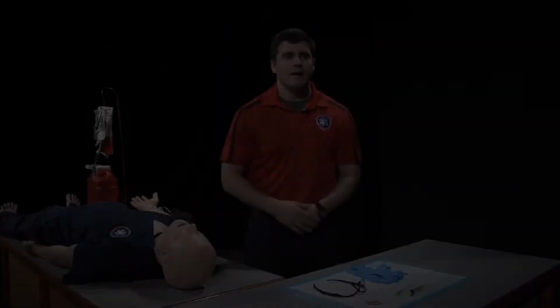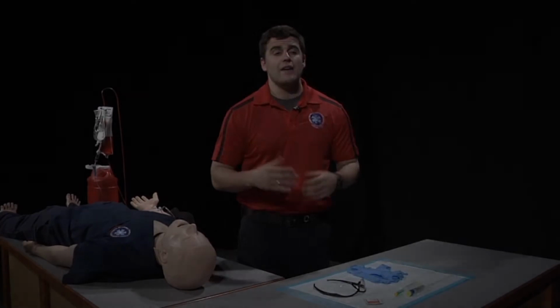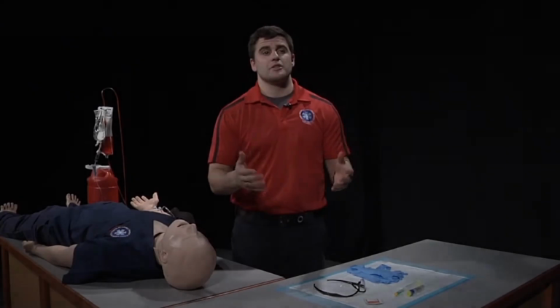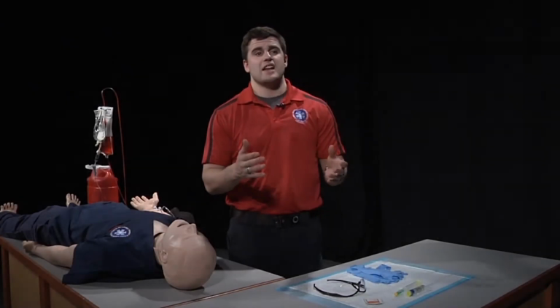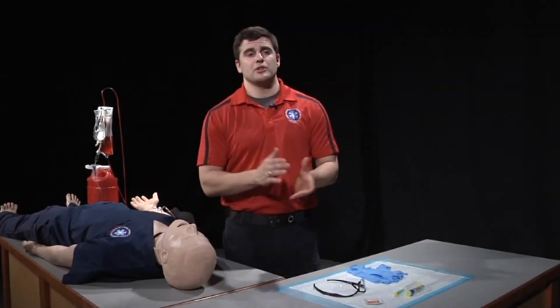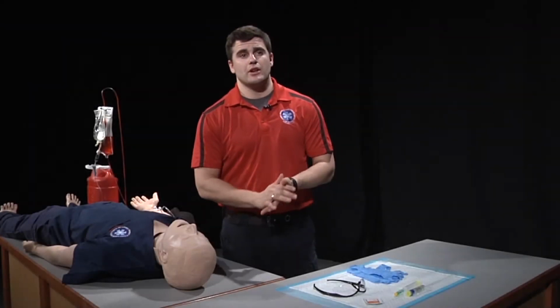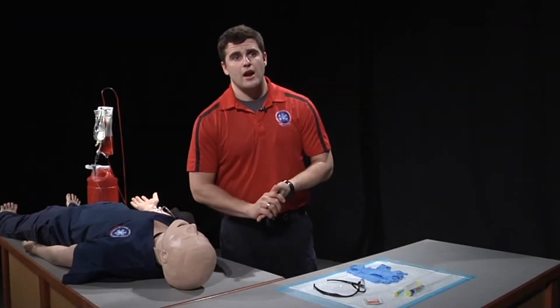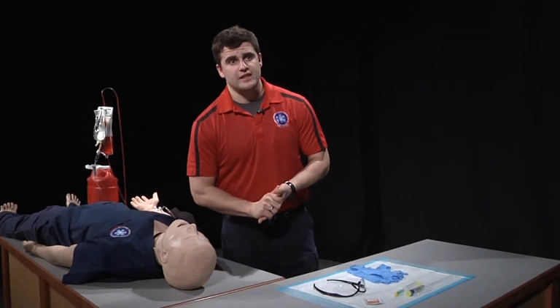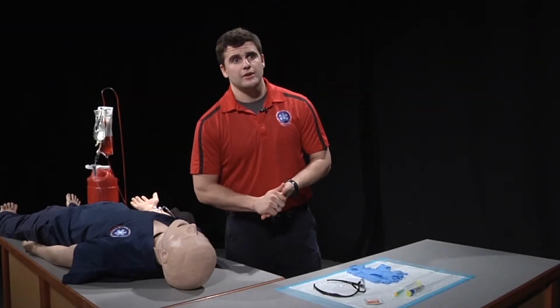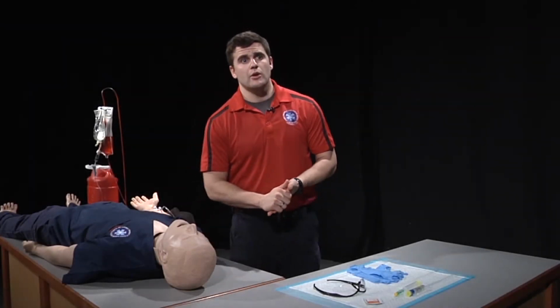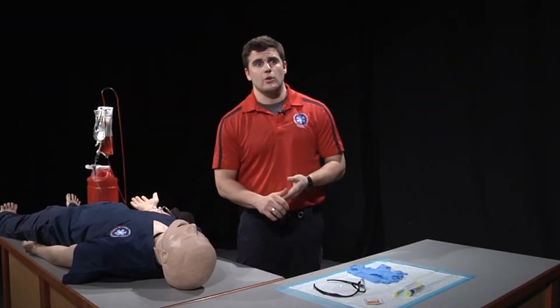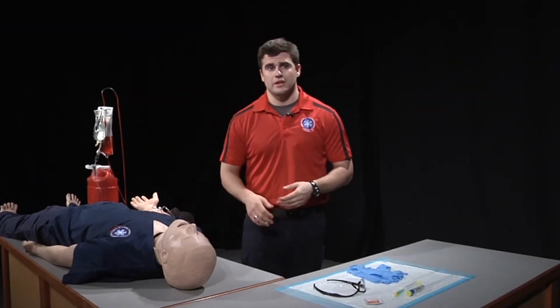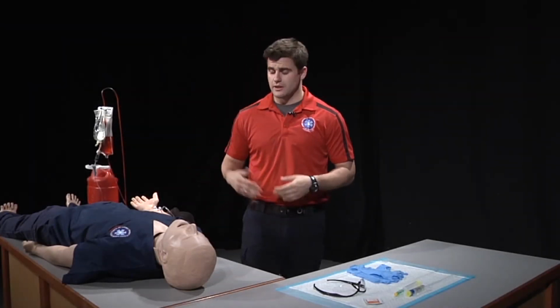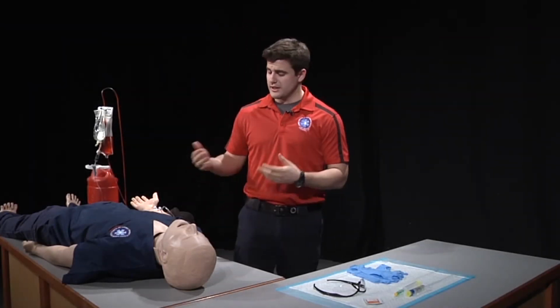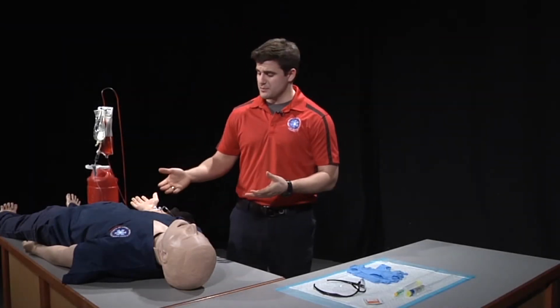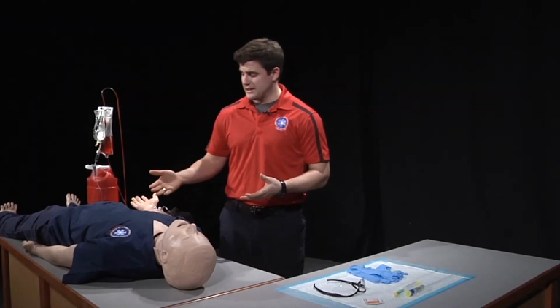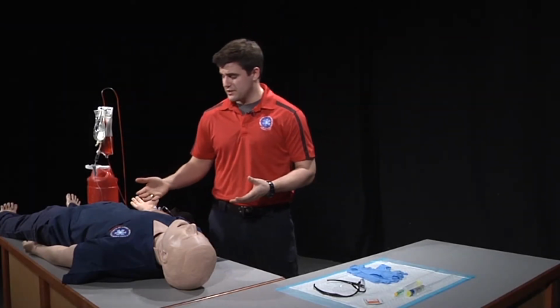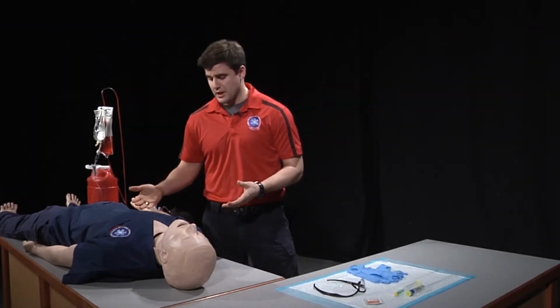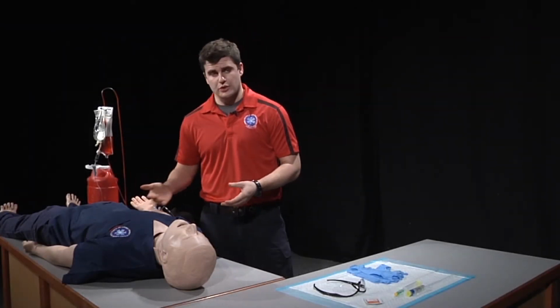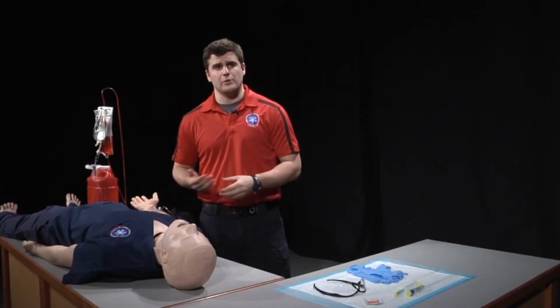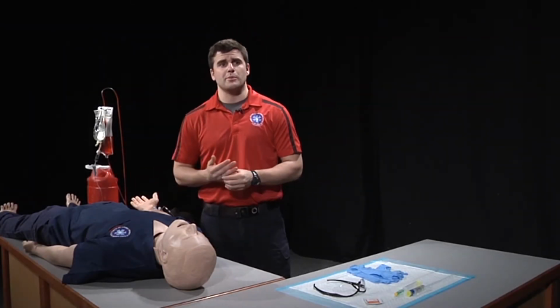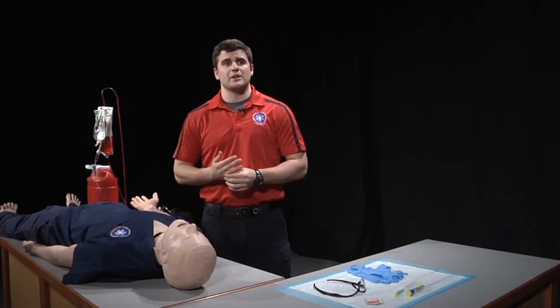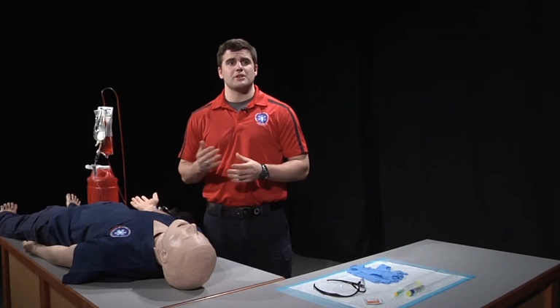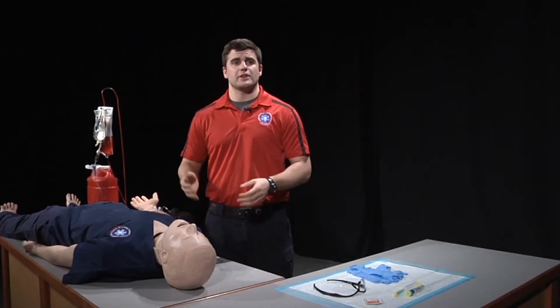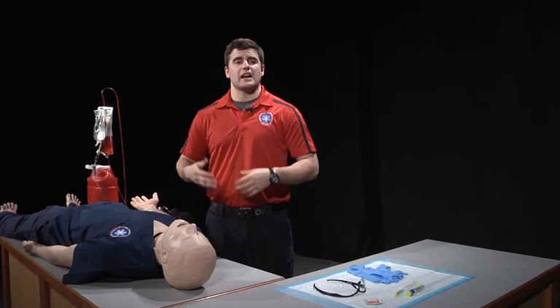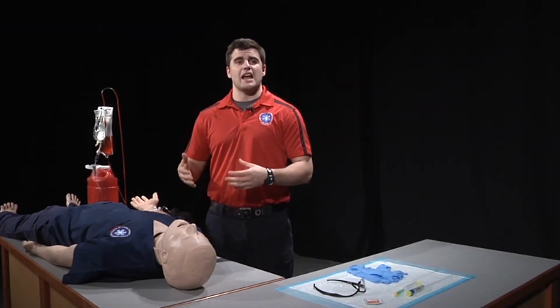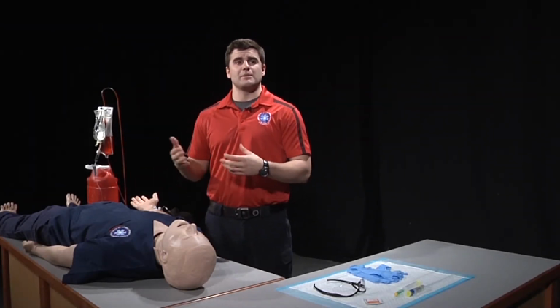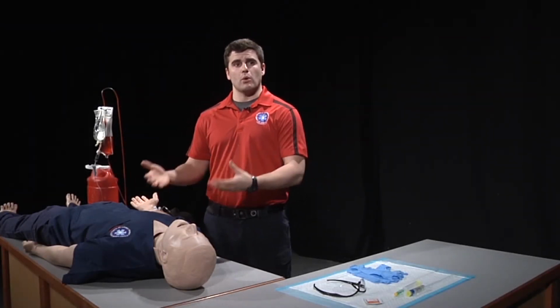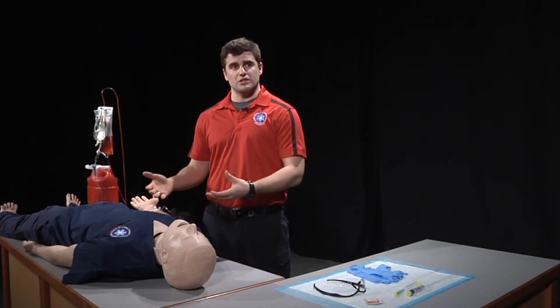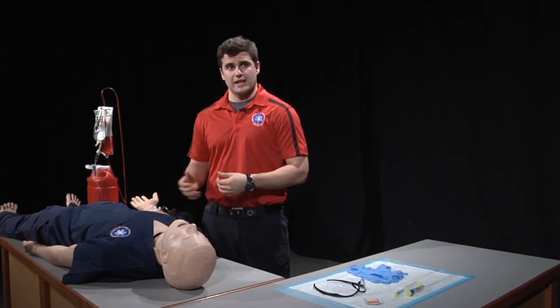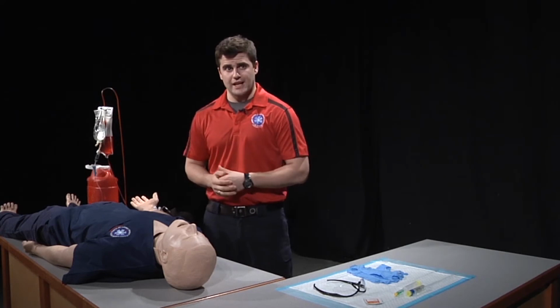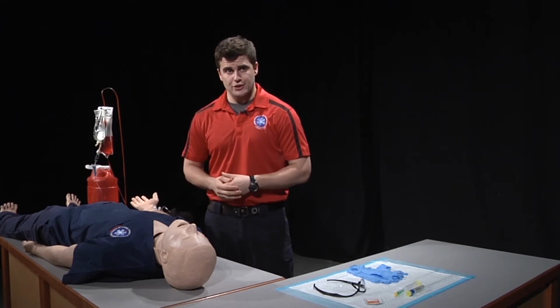After establishing our IV, we're going to clearly explain to the patient that we will be administering an IV bolus medication.